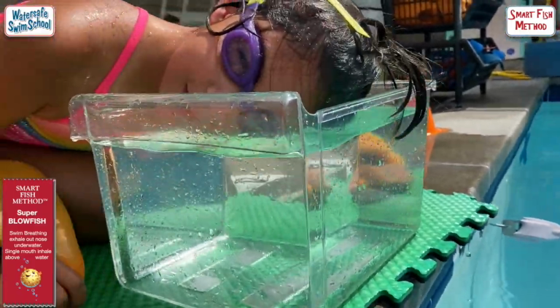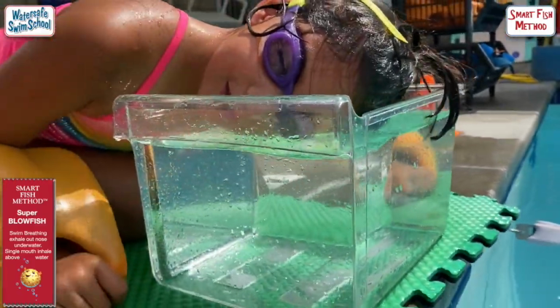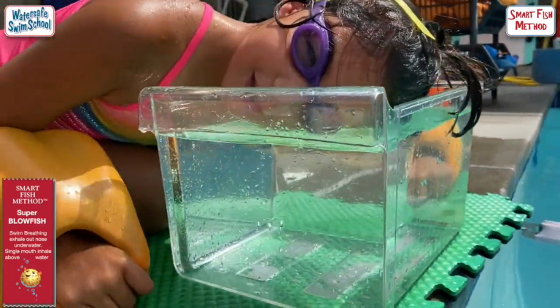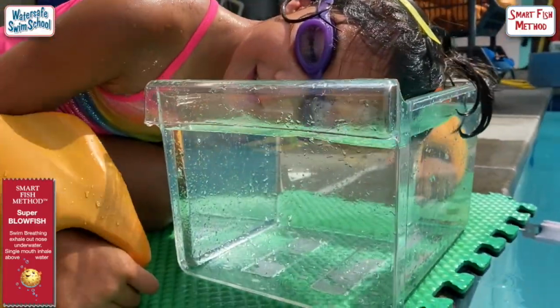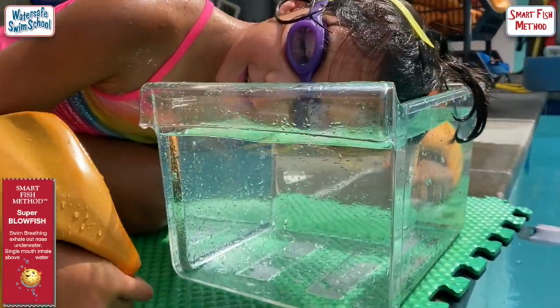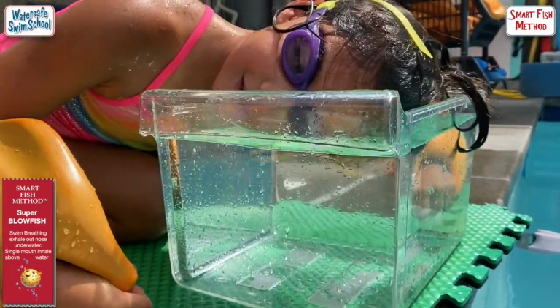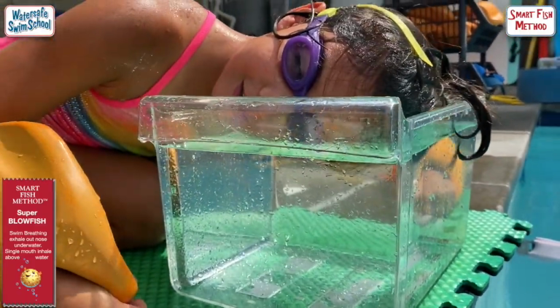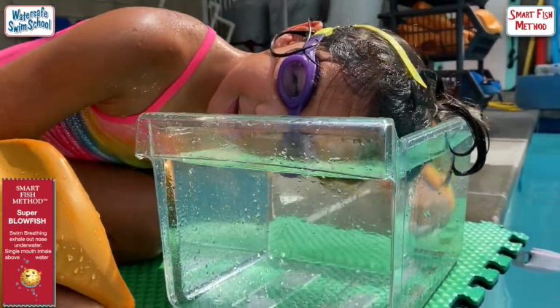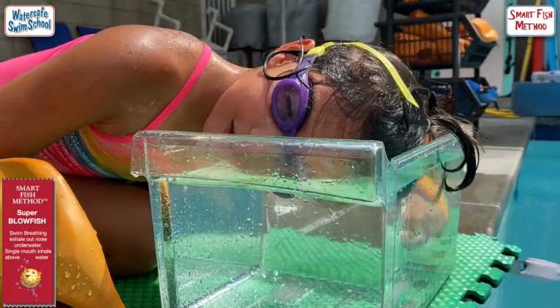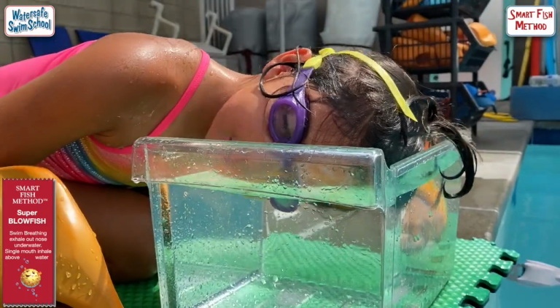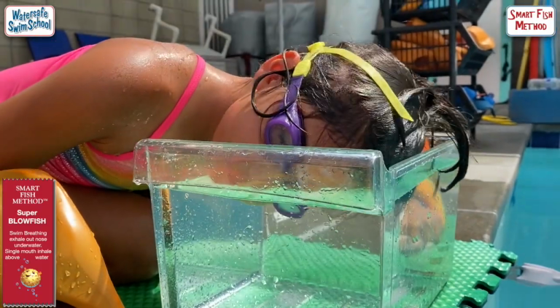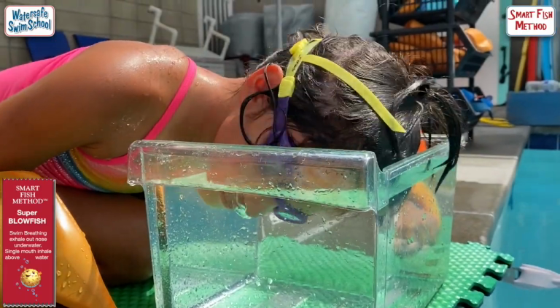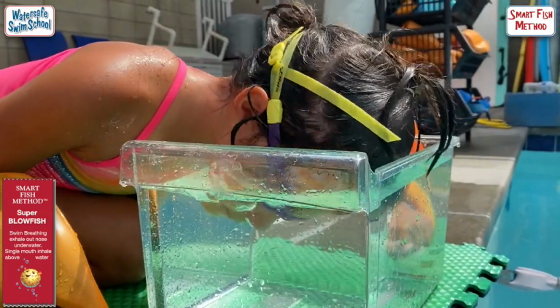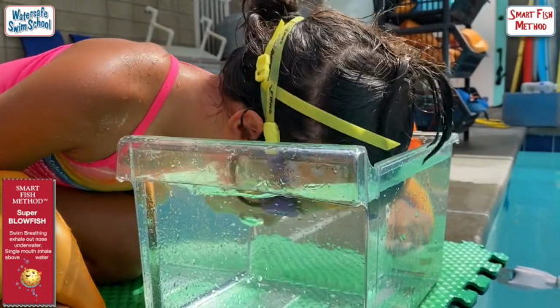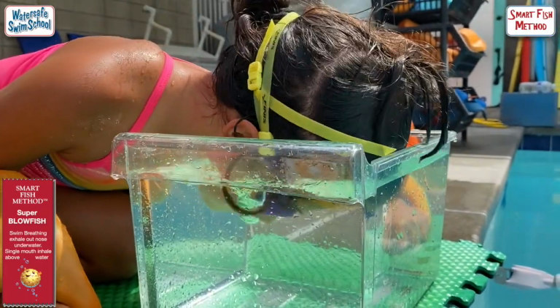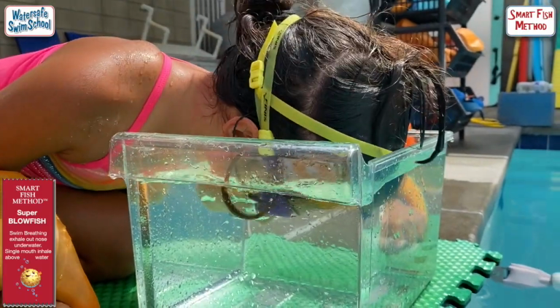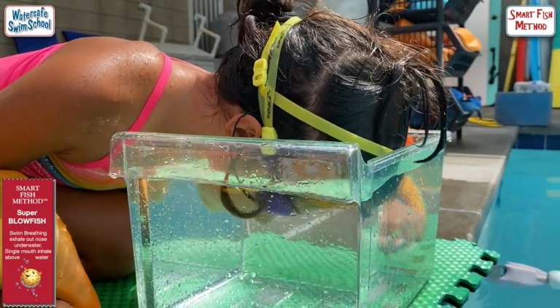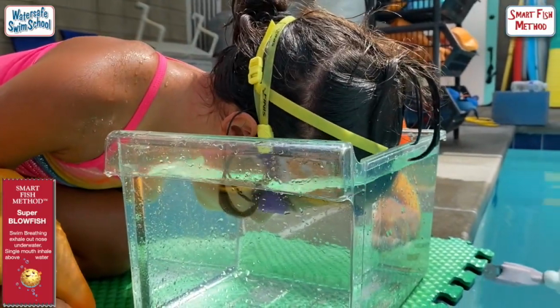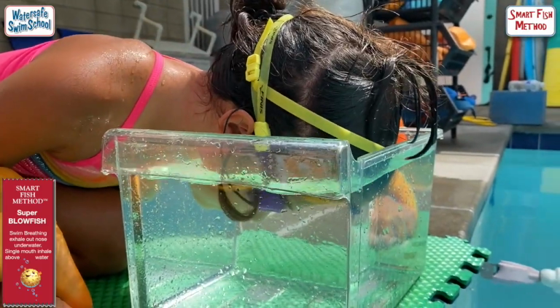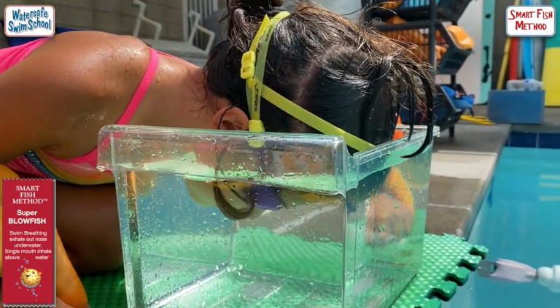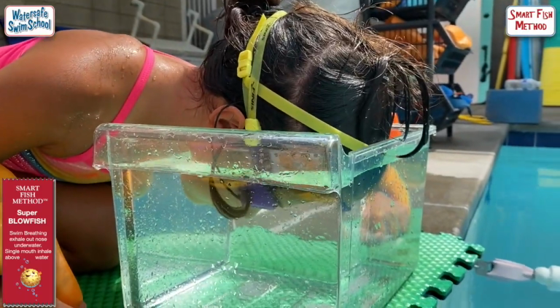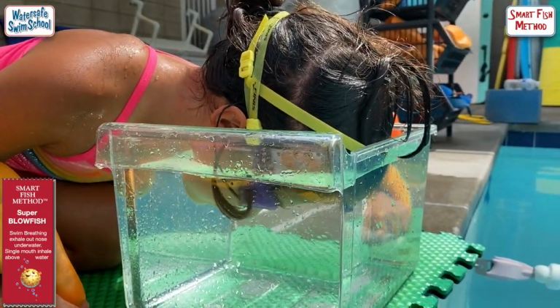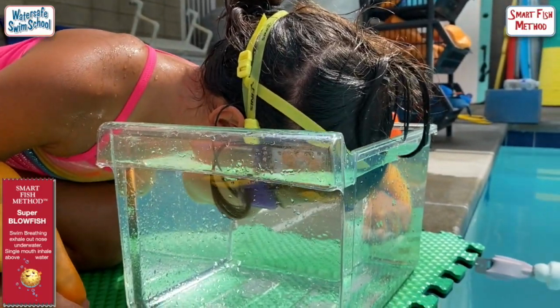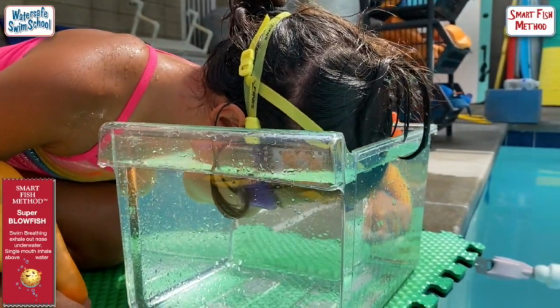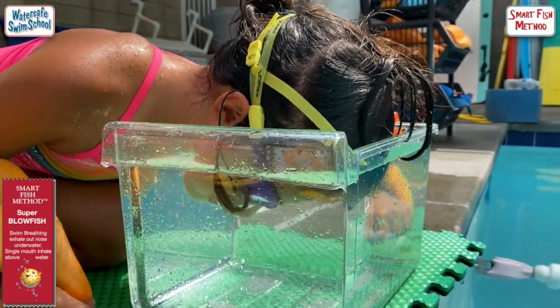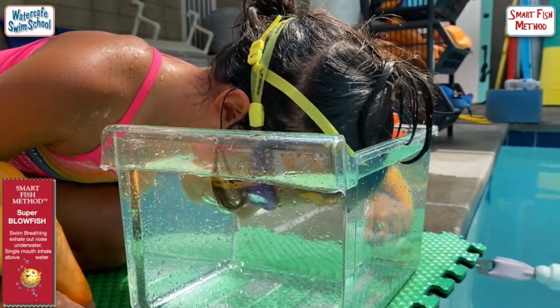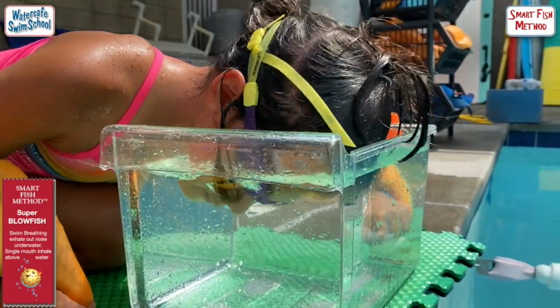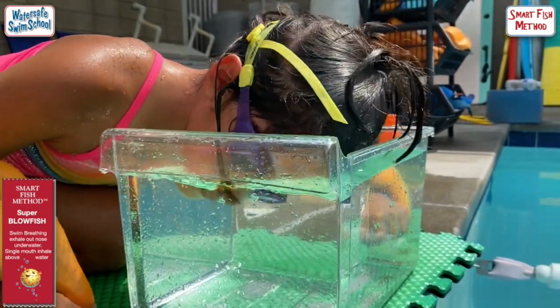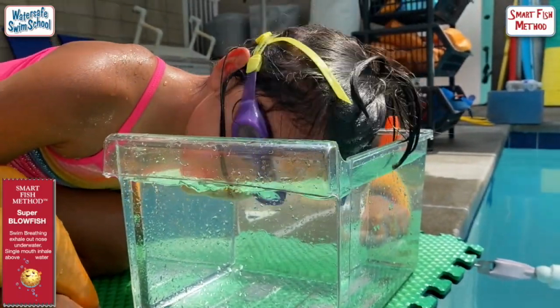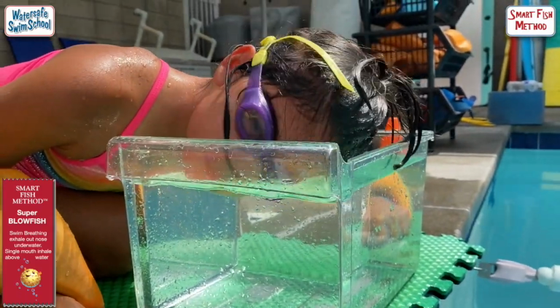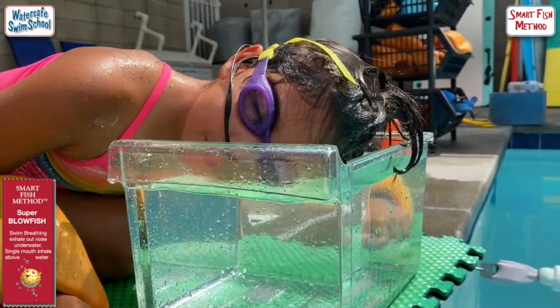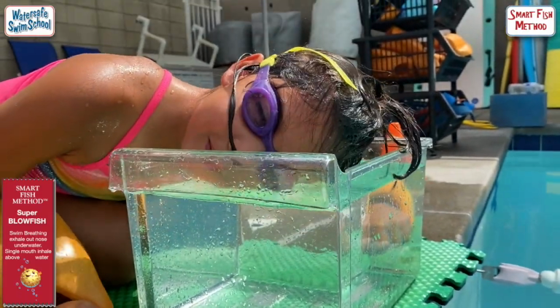Breathe. Okay. Blow as you go down. Stop. Now blow as you come up. Blow. Breathe. Good.